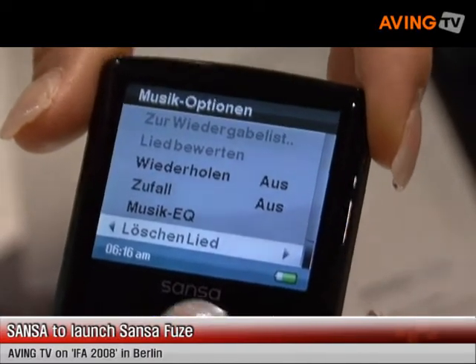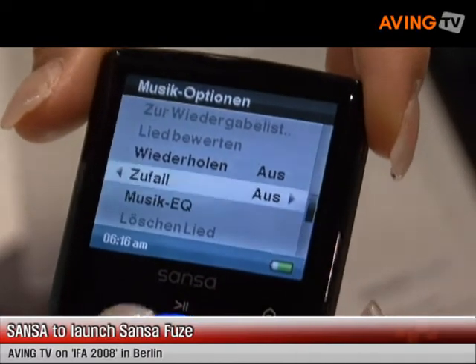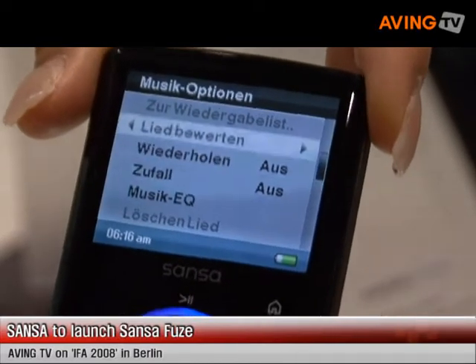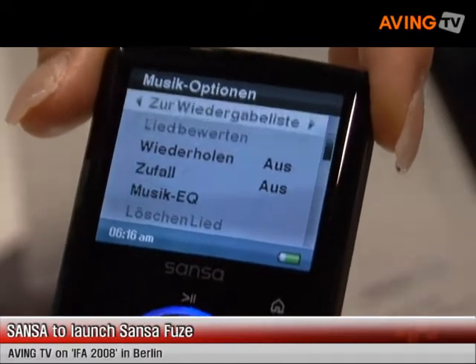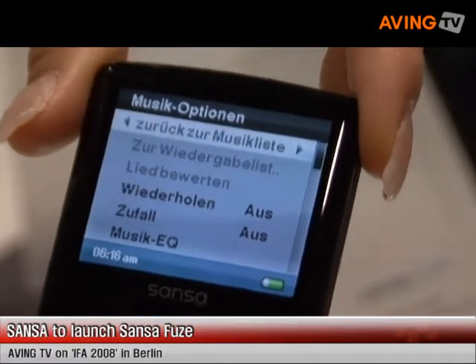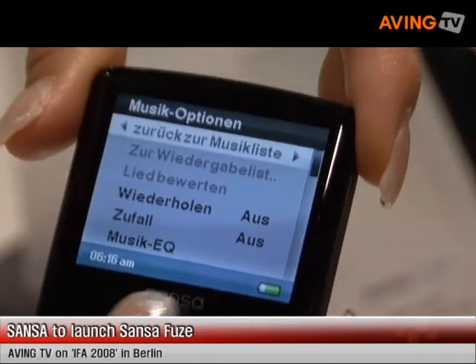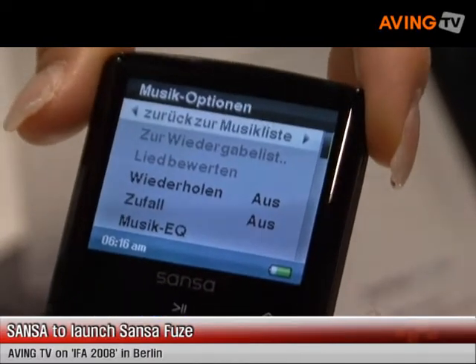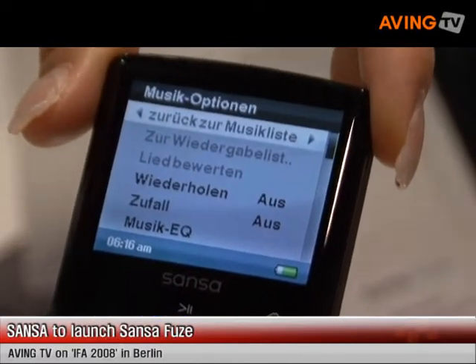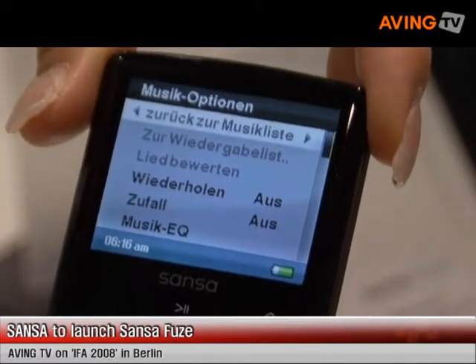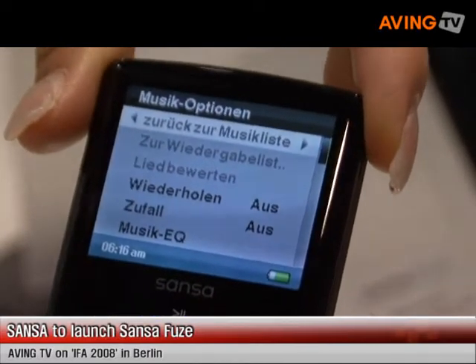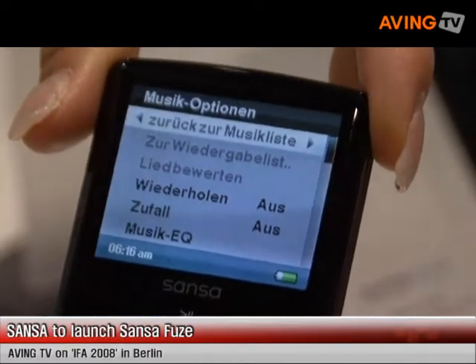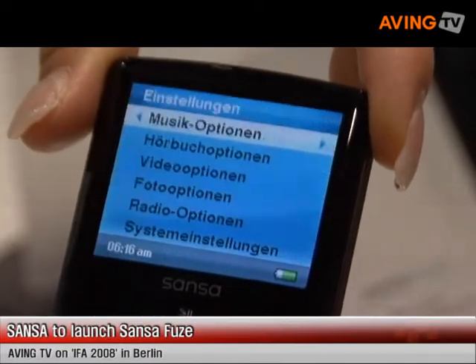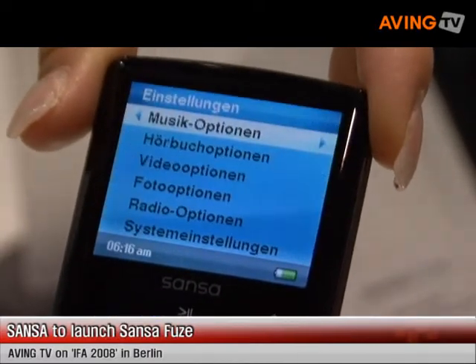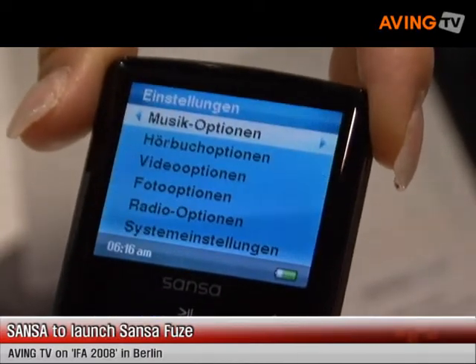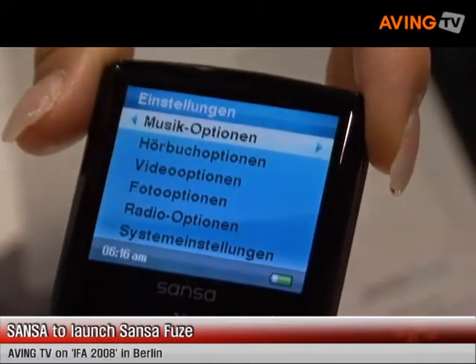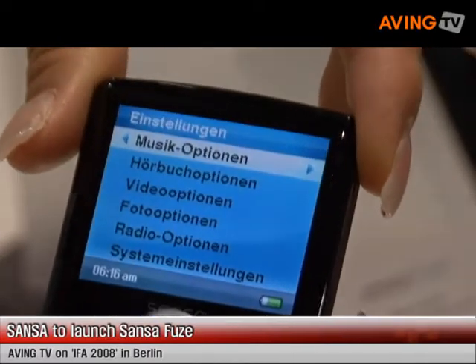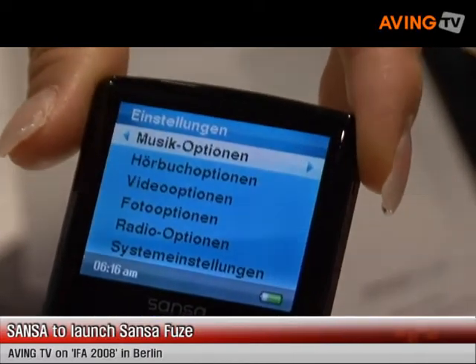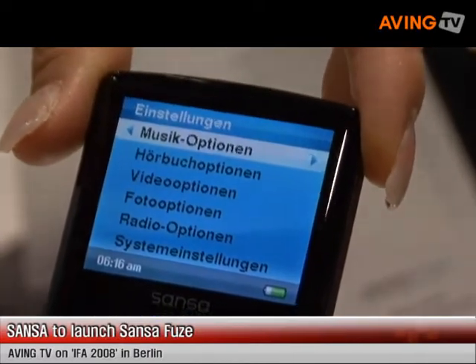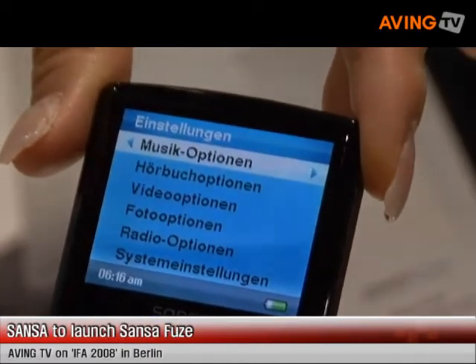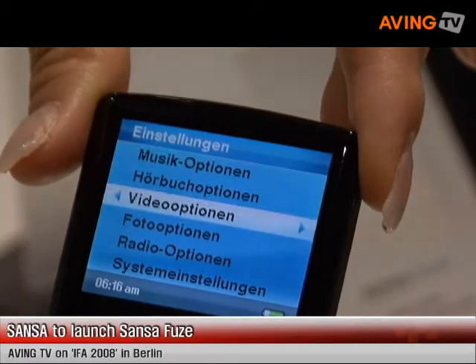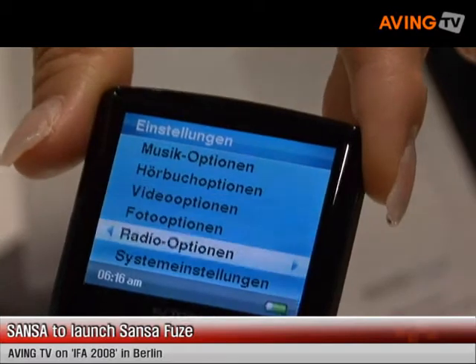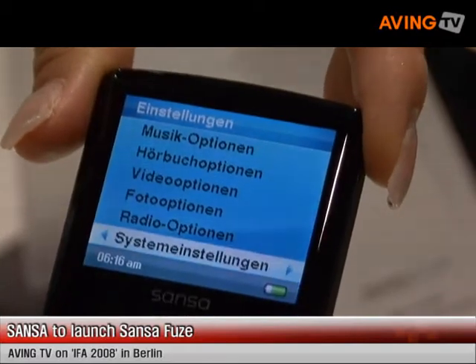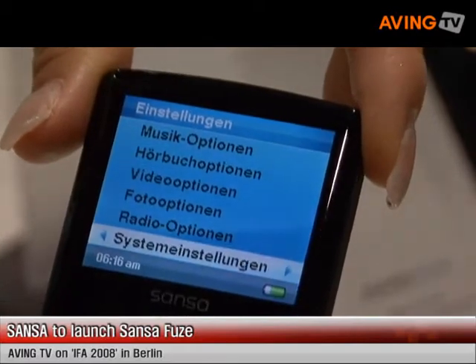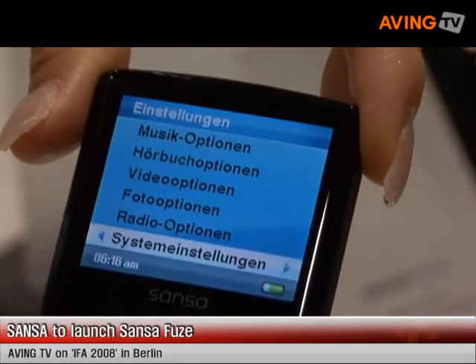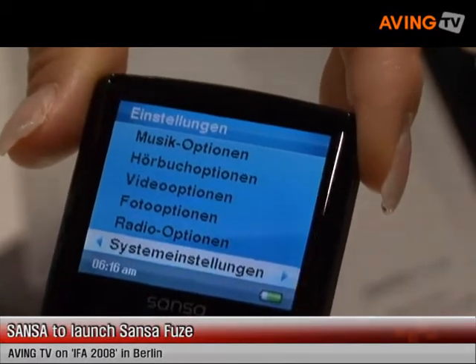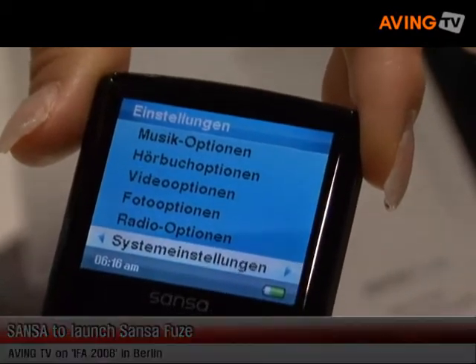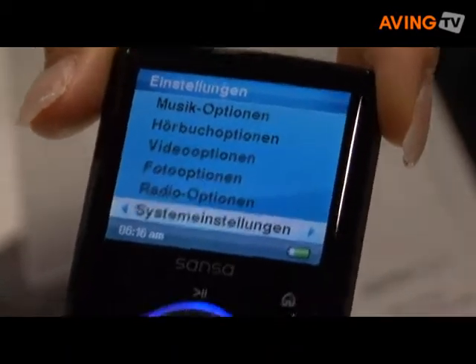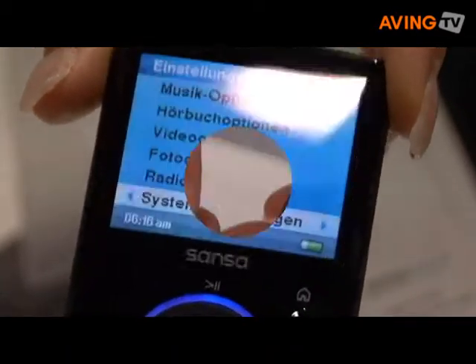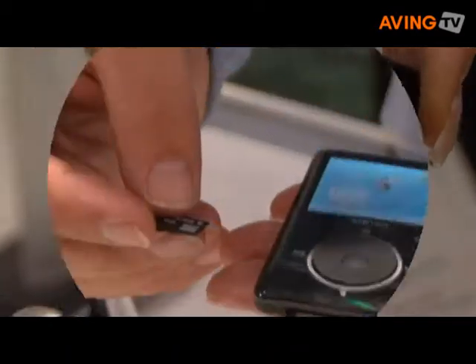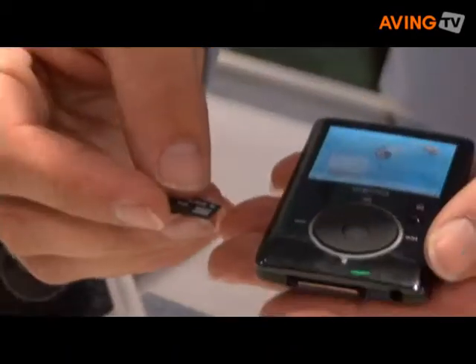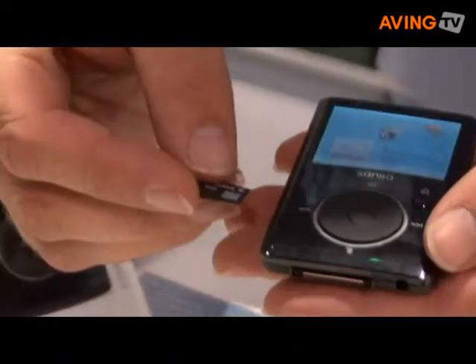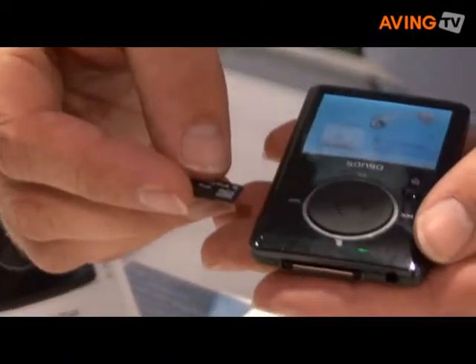In addition, we have a slot on the side here, which is a micro SD slot, which gives us the ability to expand.